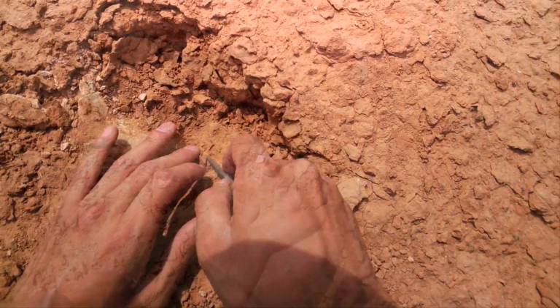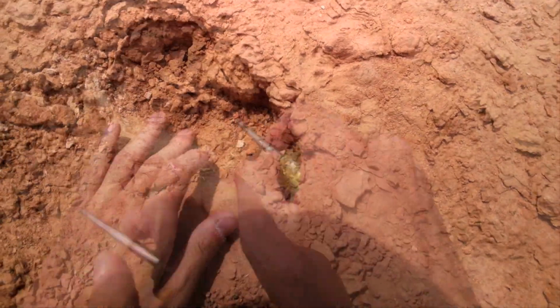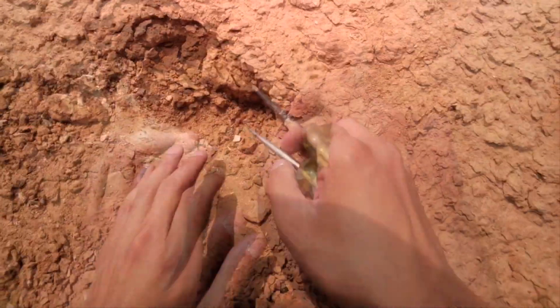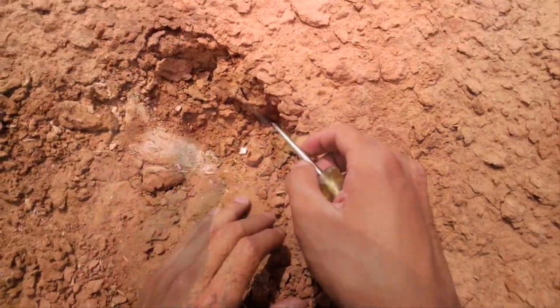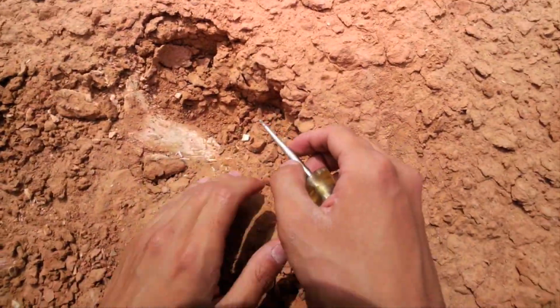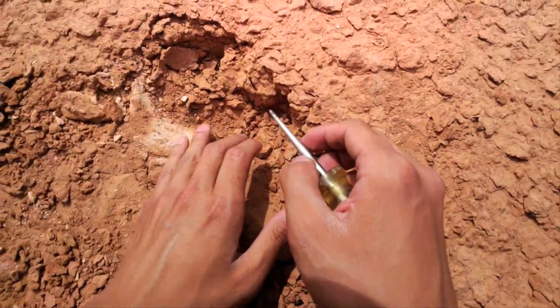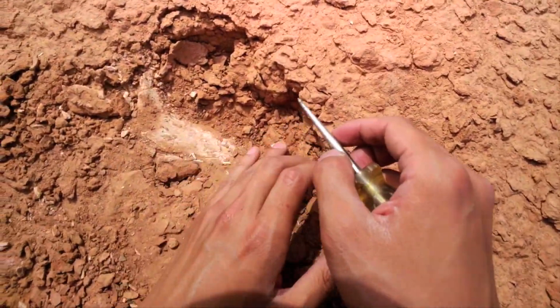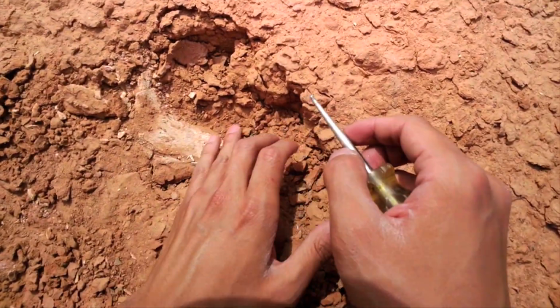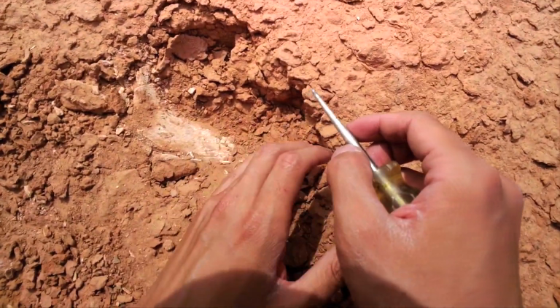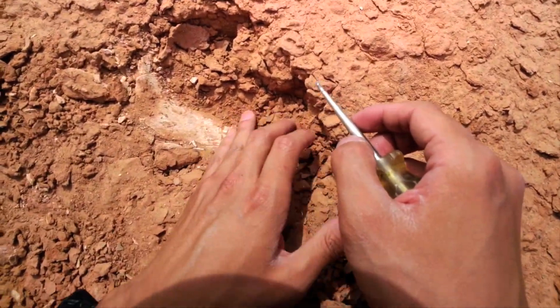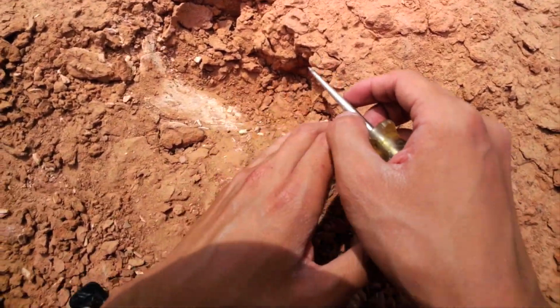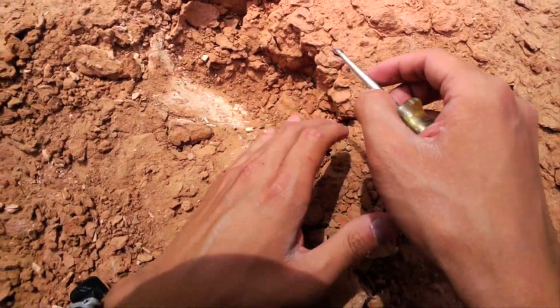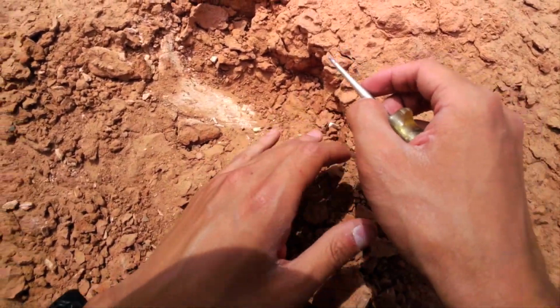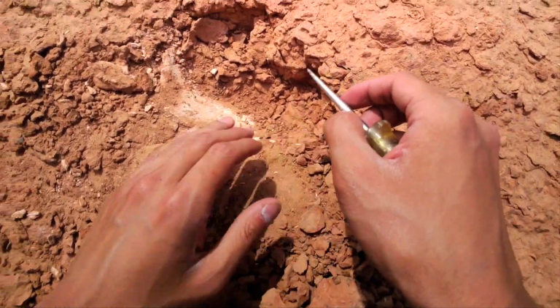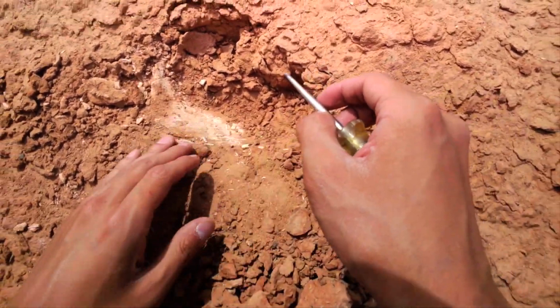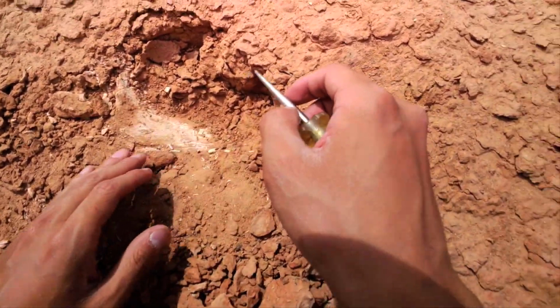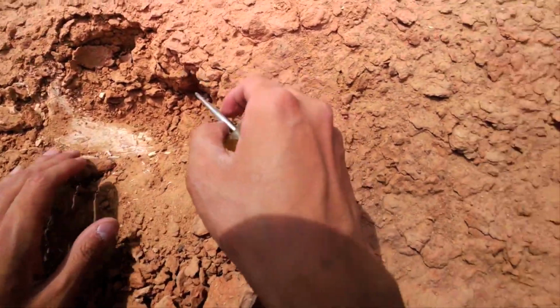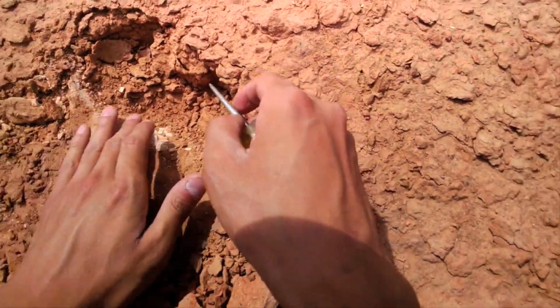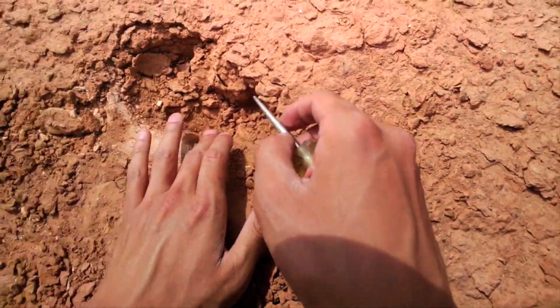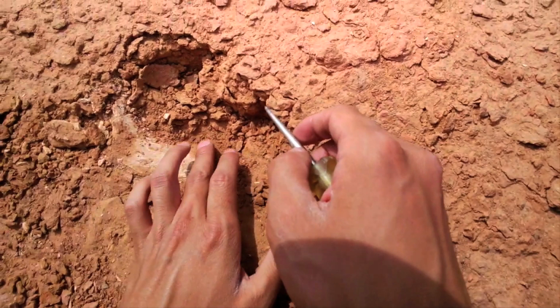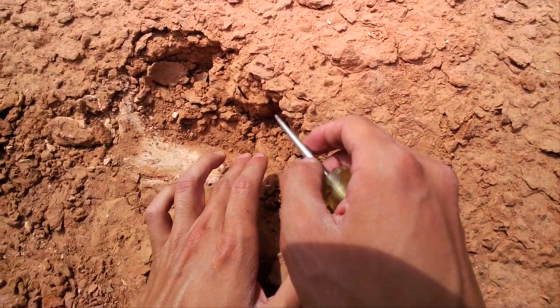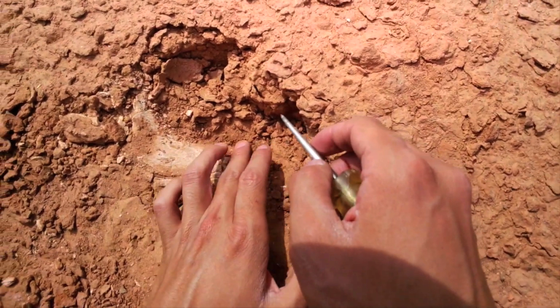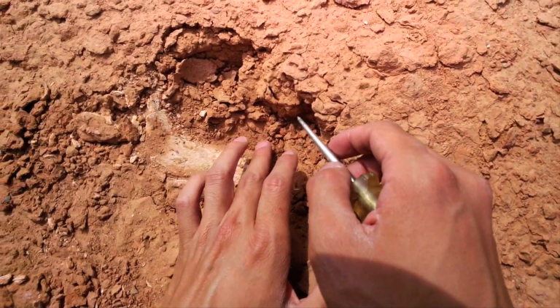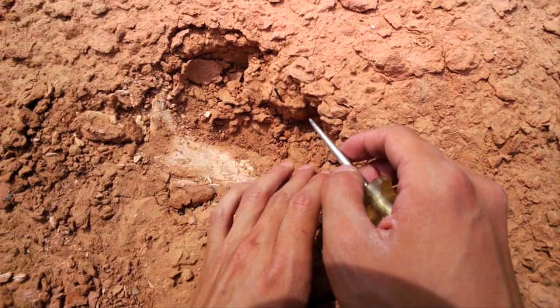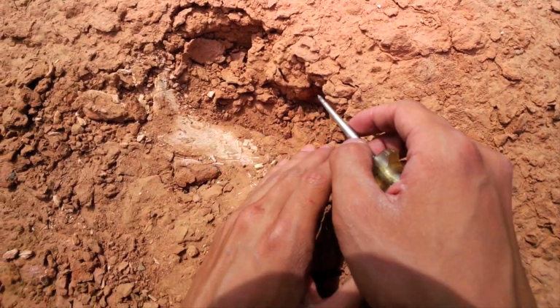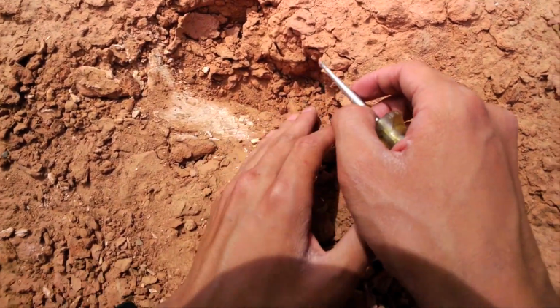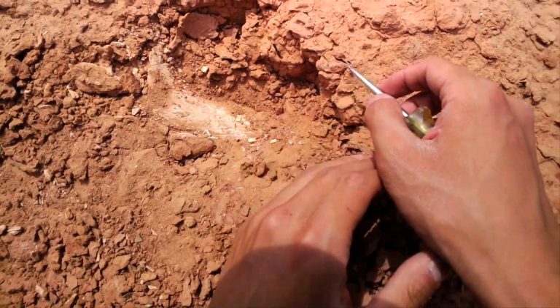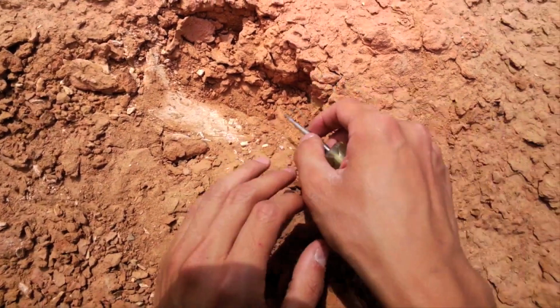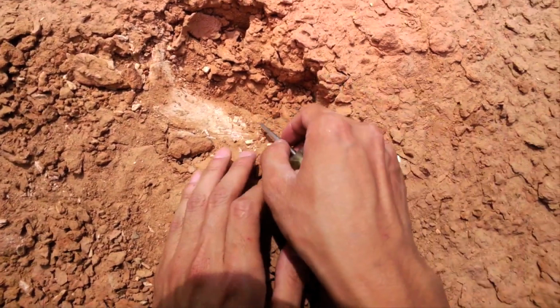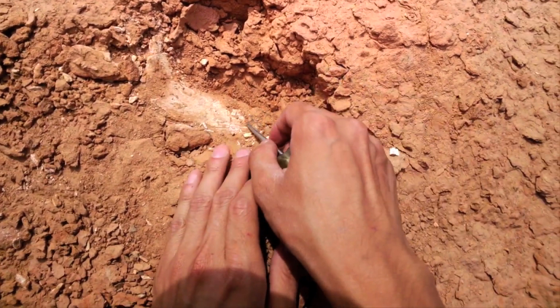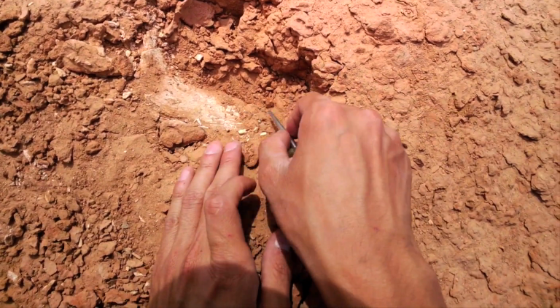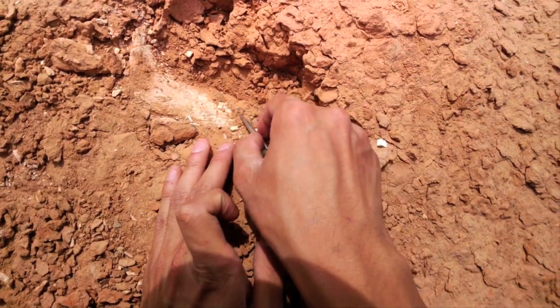It could be a lower jaw bone, but we'll see.